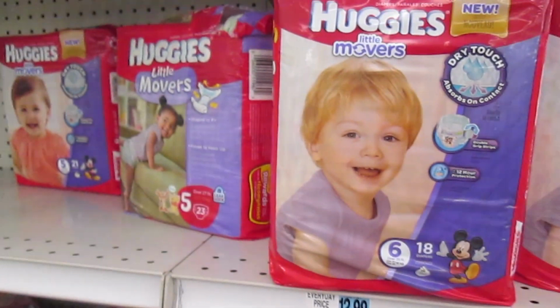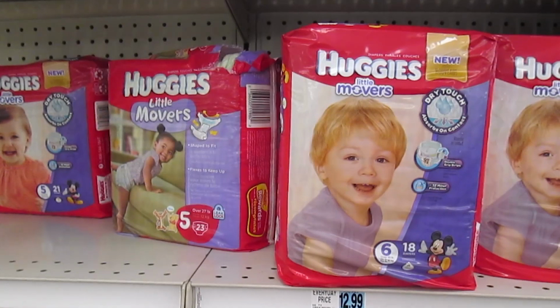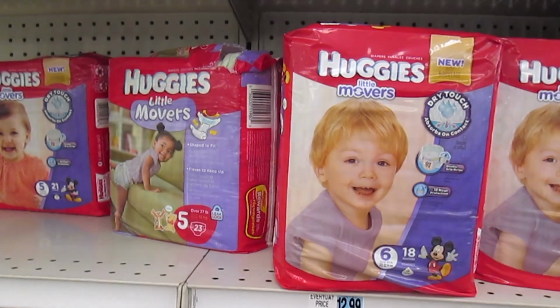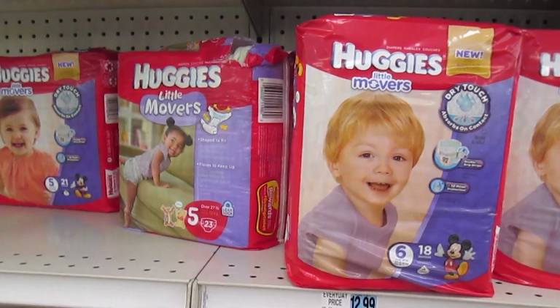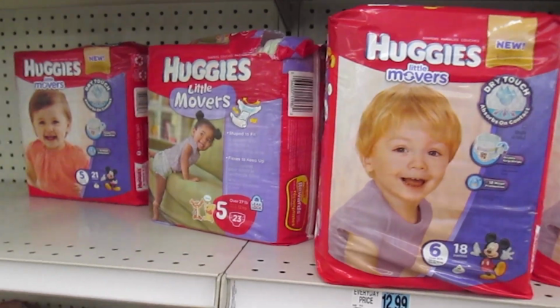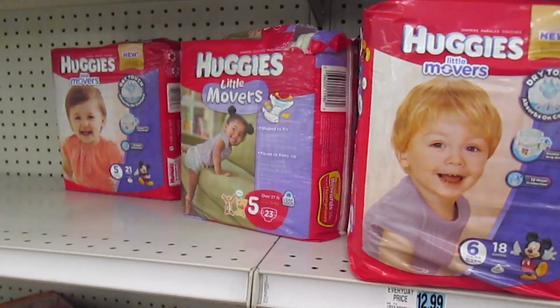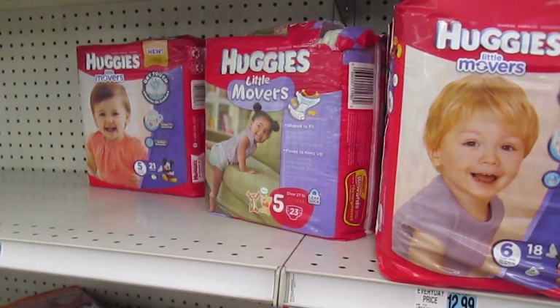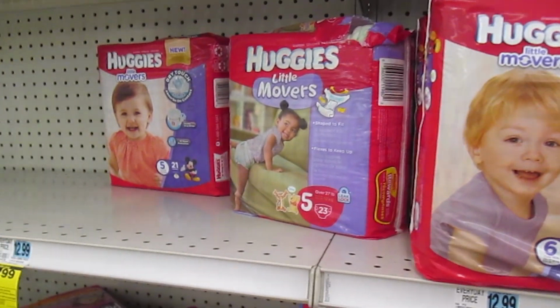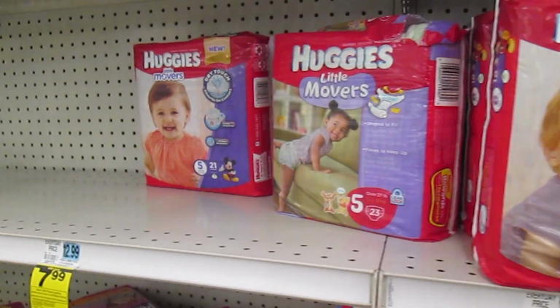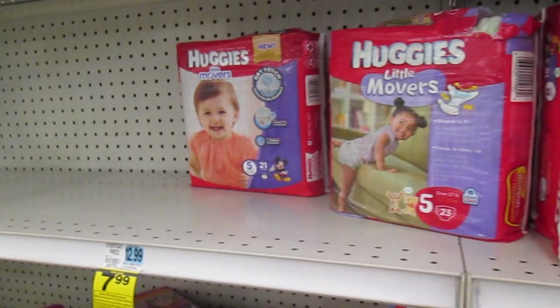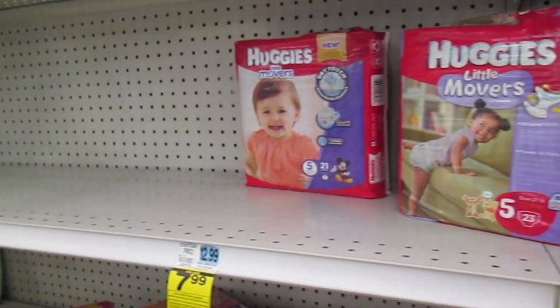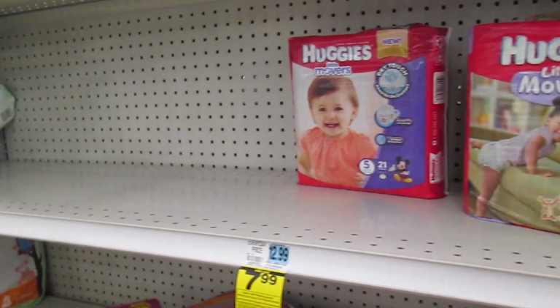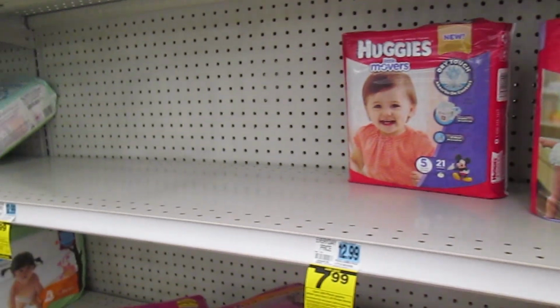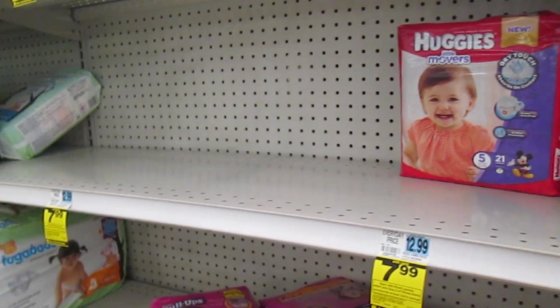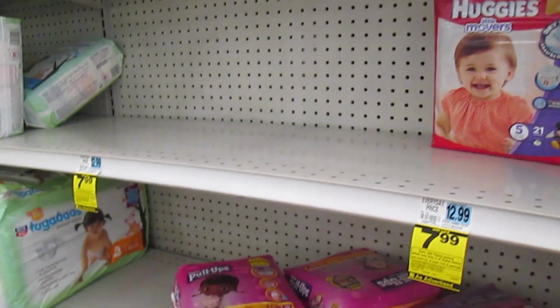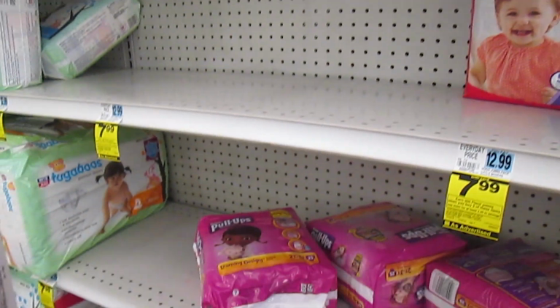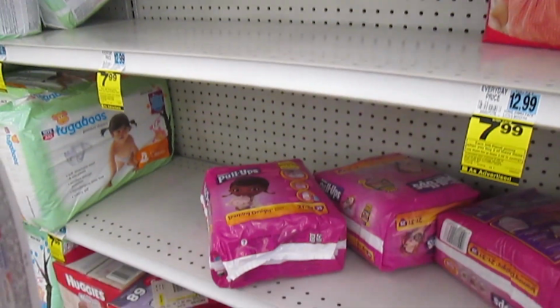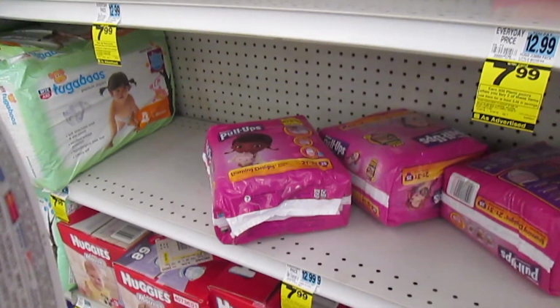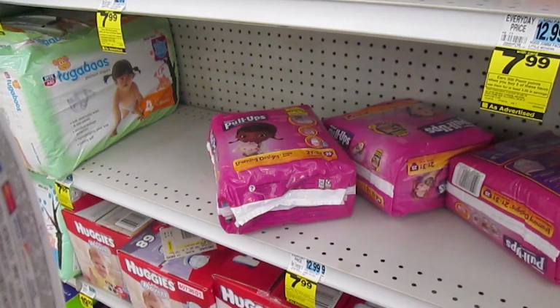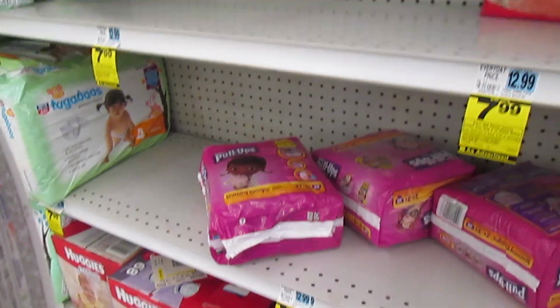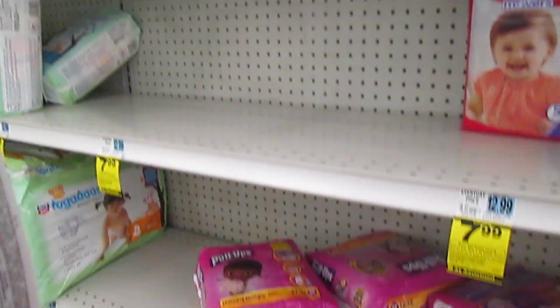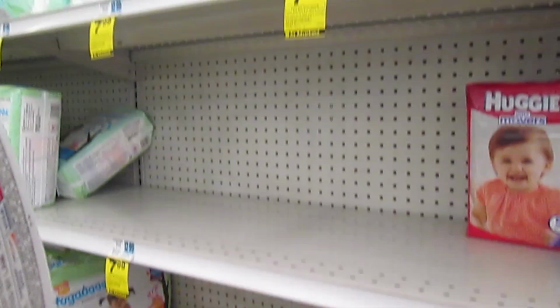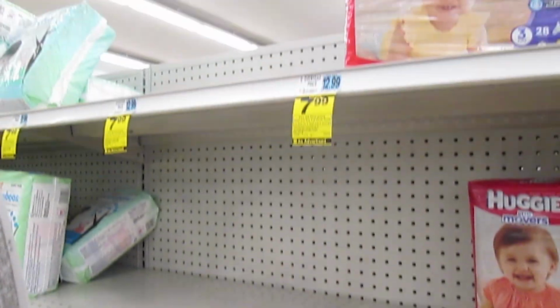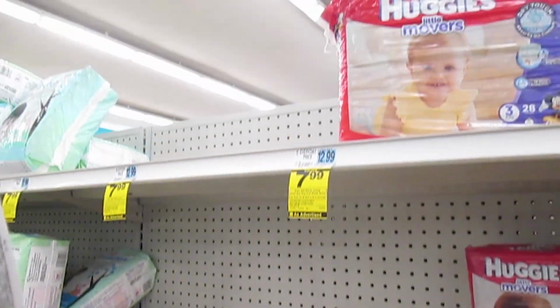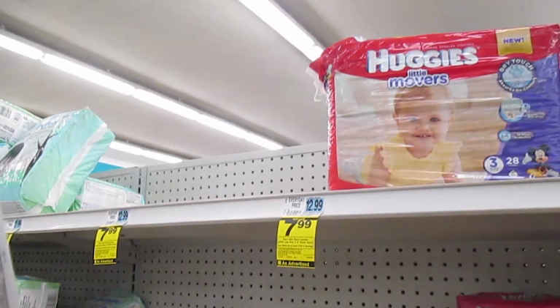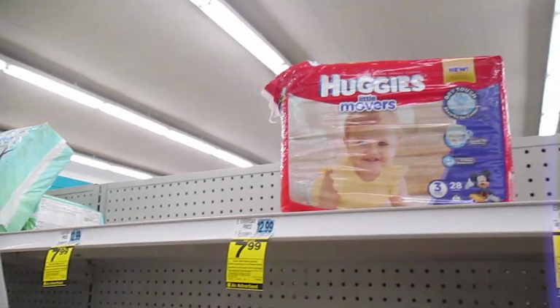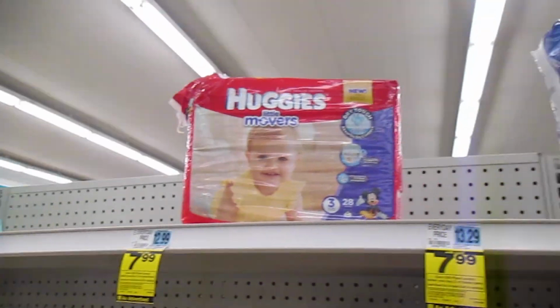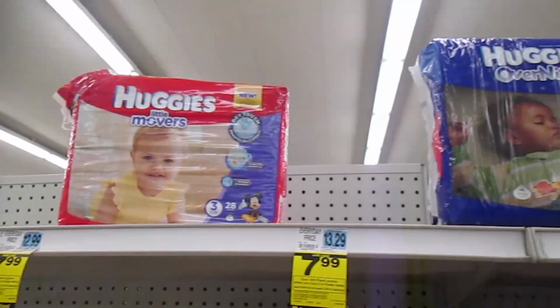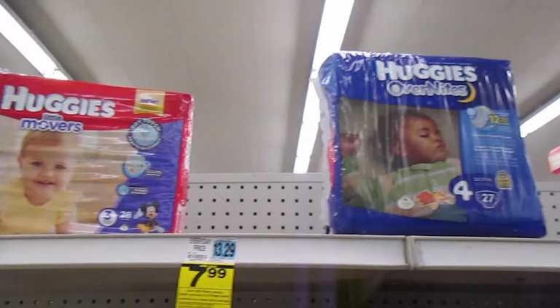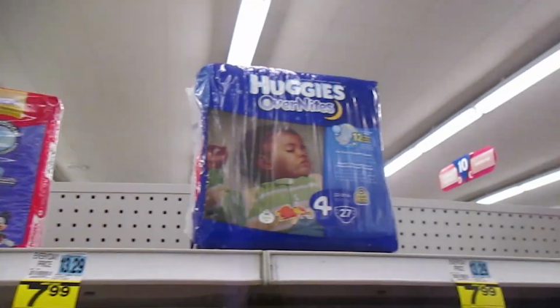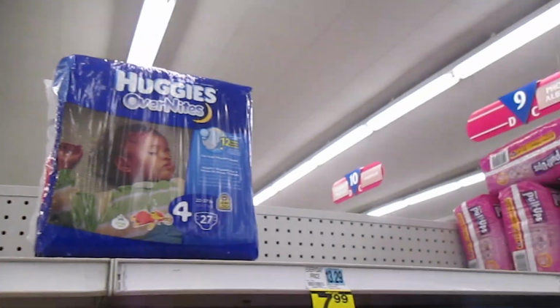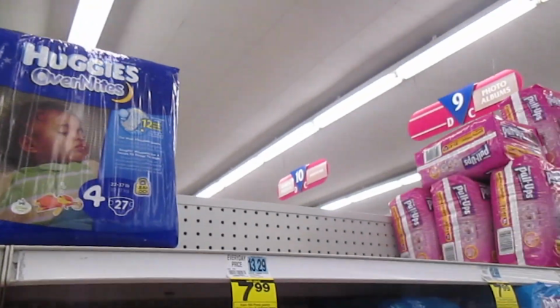The problem with waiting several days to go to the store is that the shelf is already wiped out, so no deal for me.